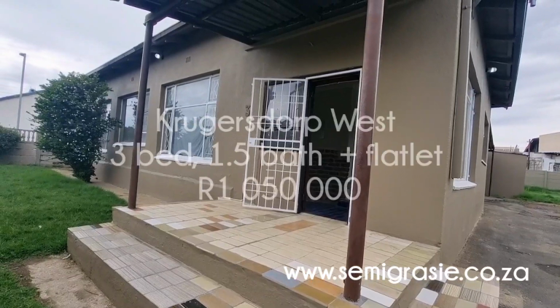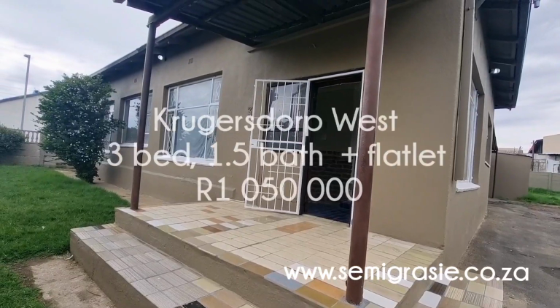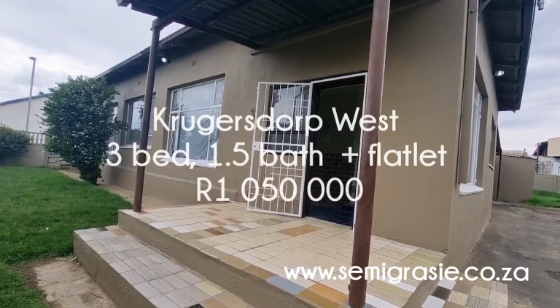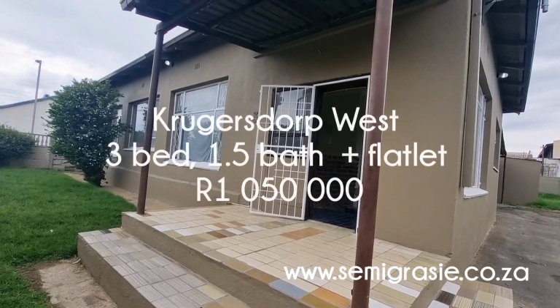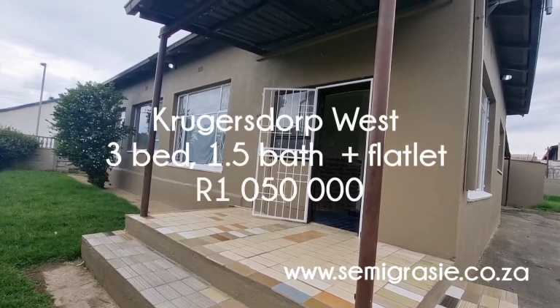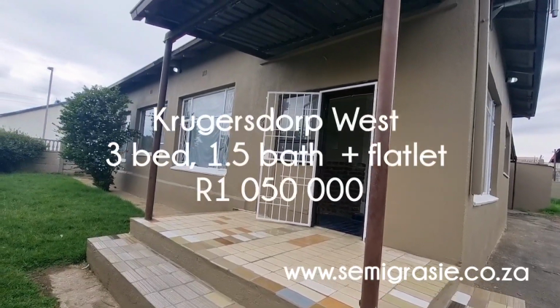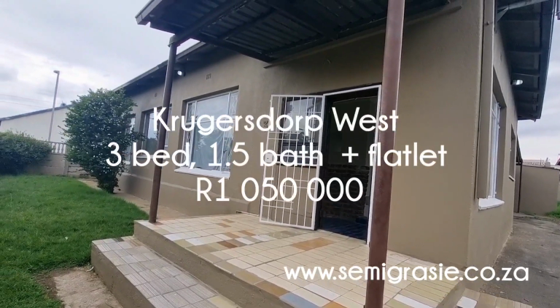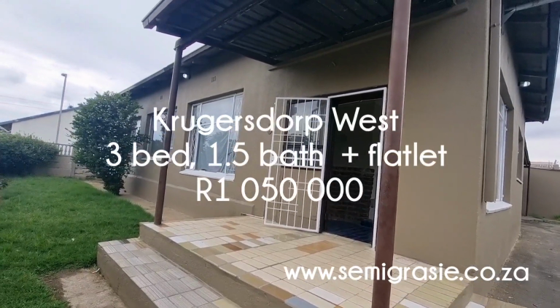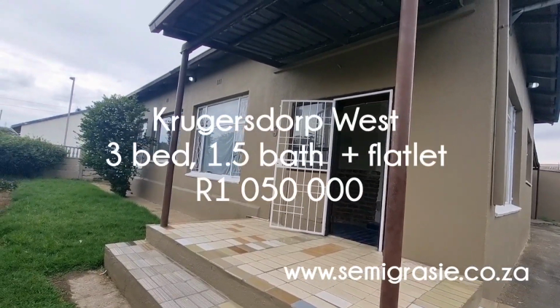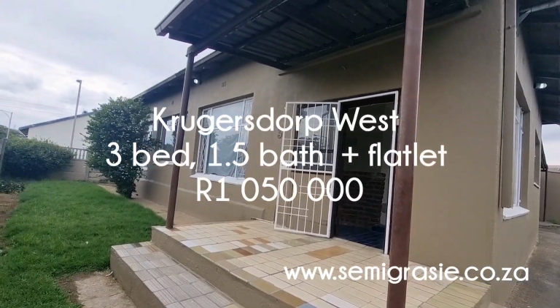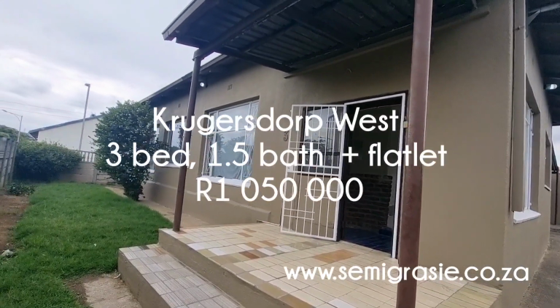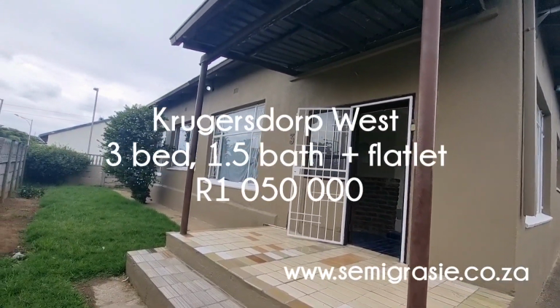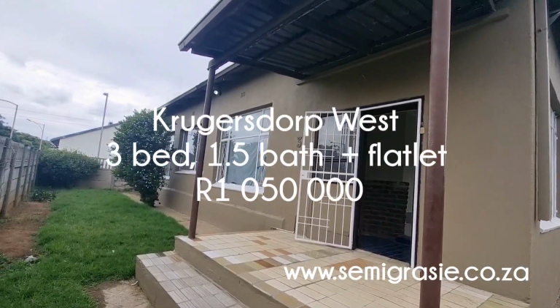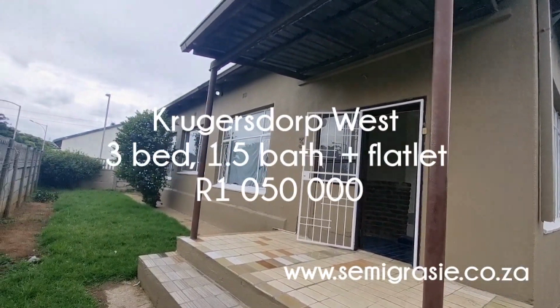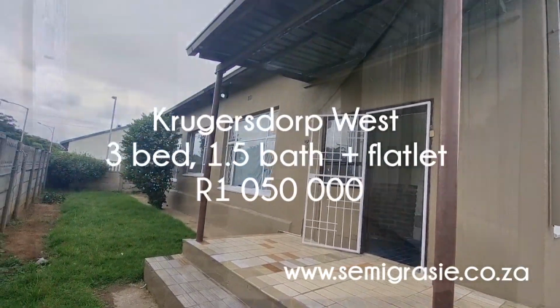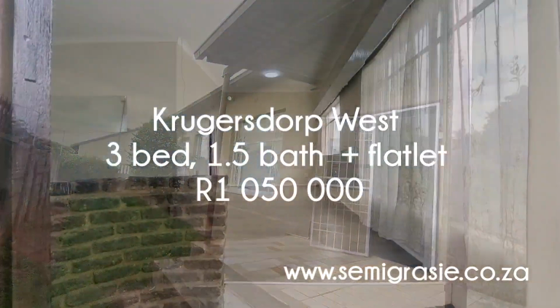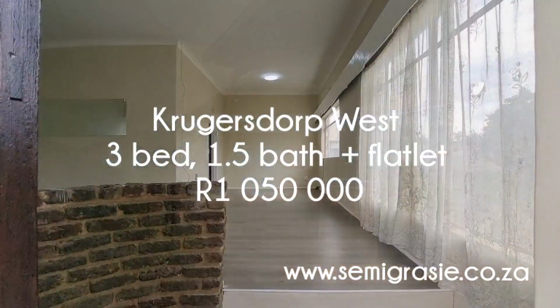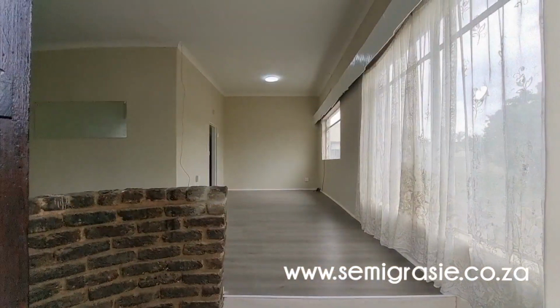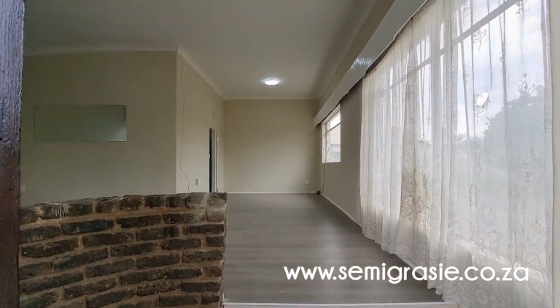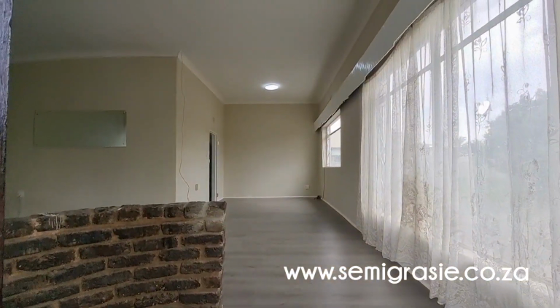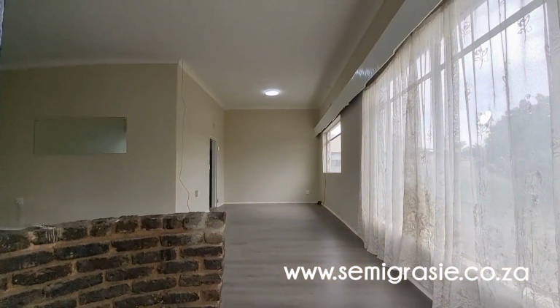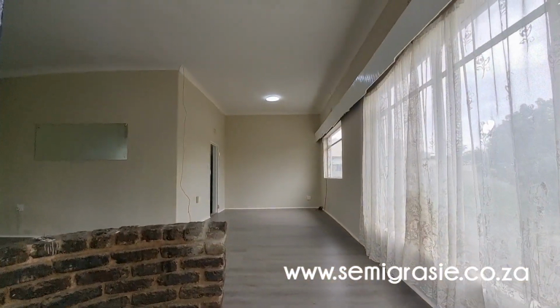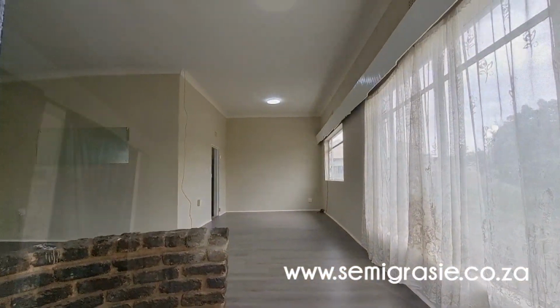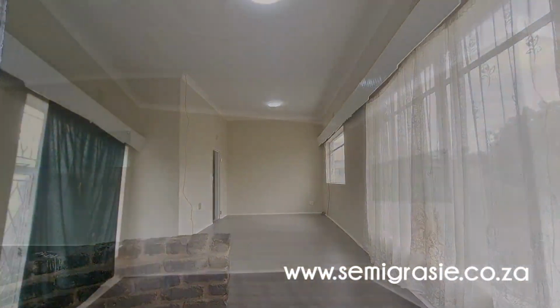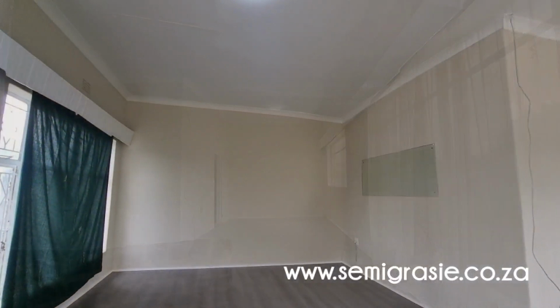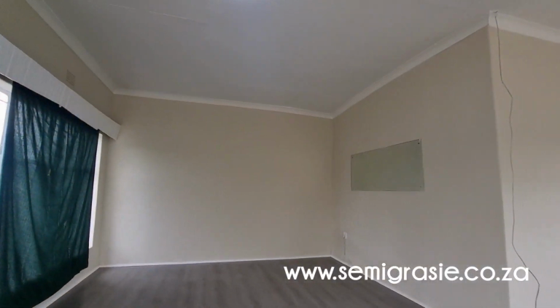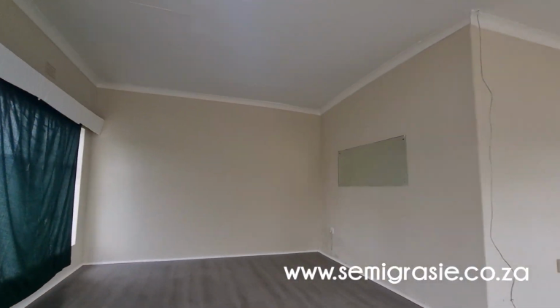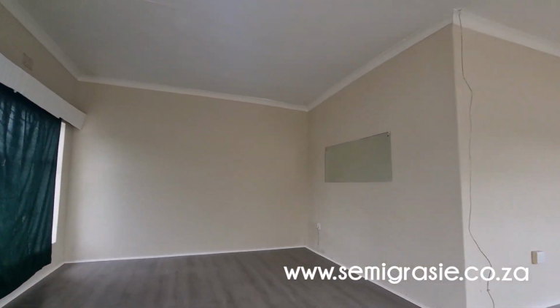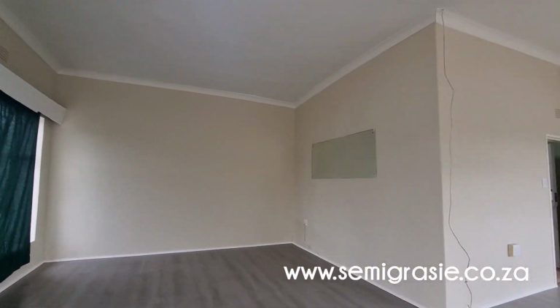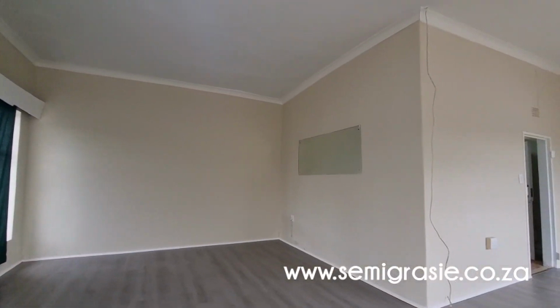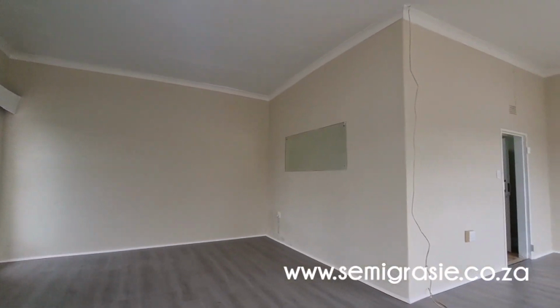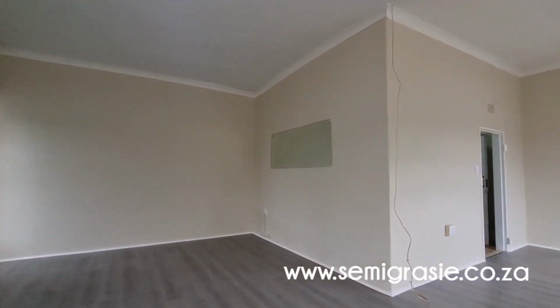This three bedroom house comes with a two bedroom flat, with an open plan lounge and dining area.